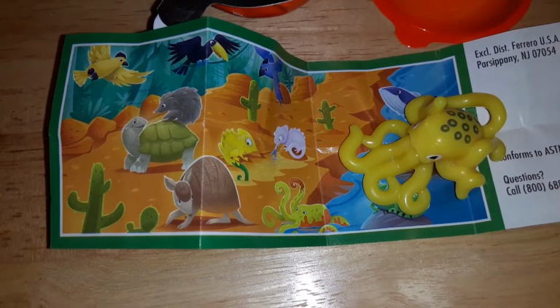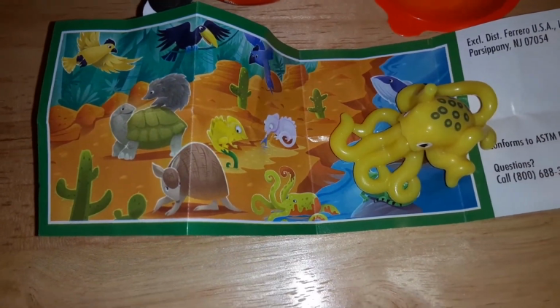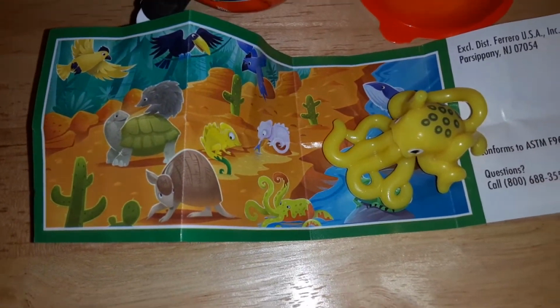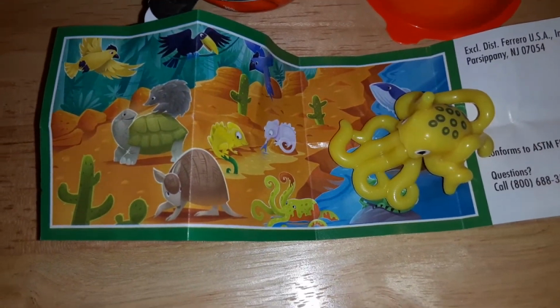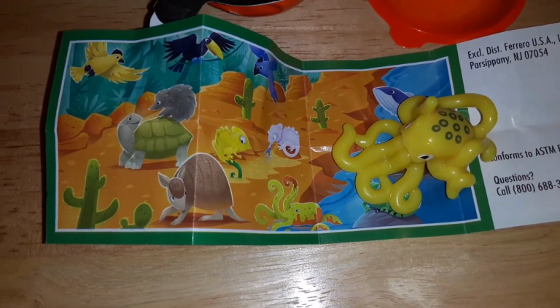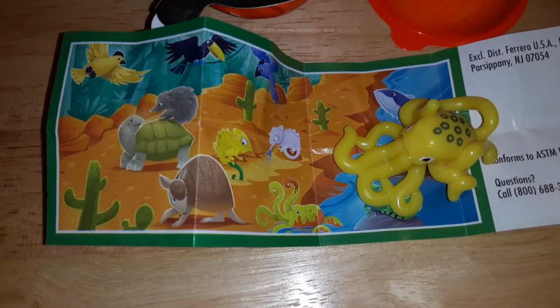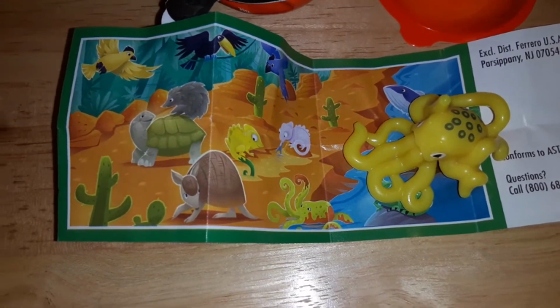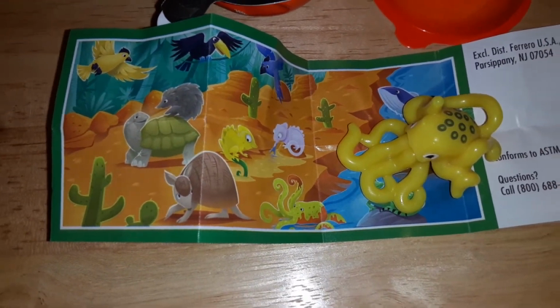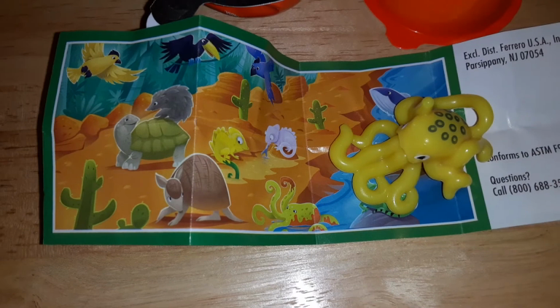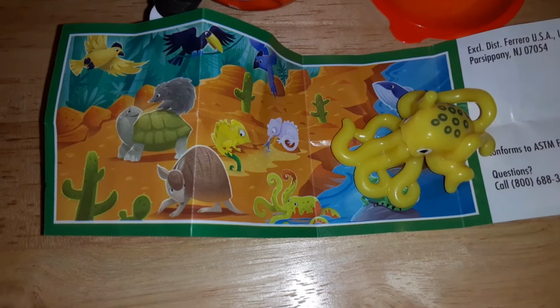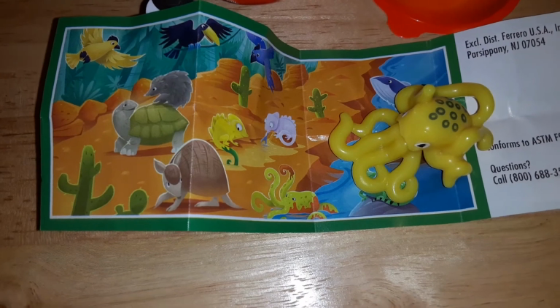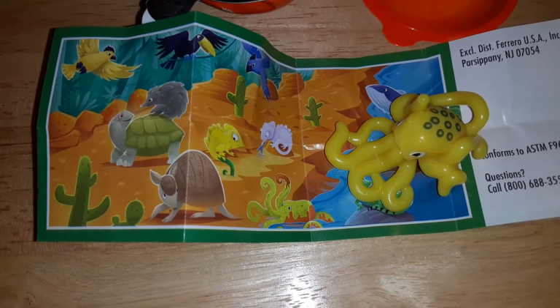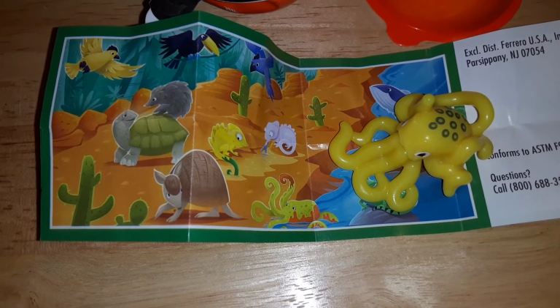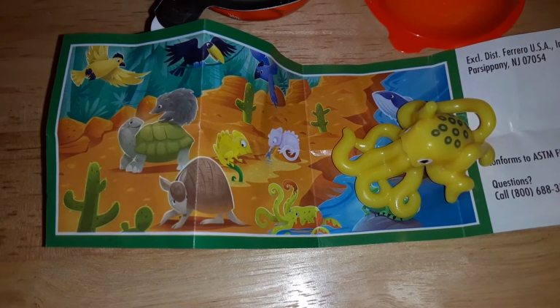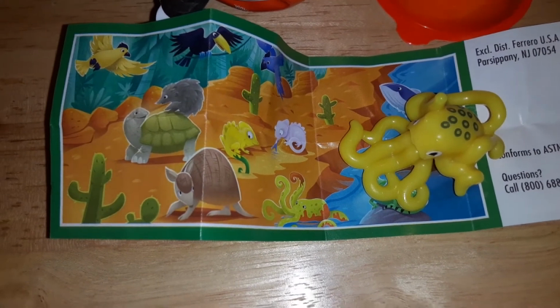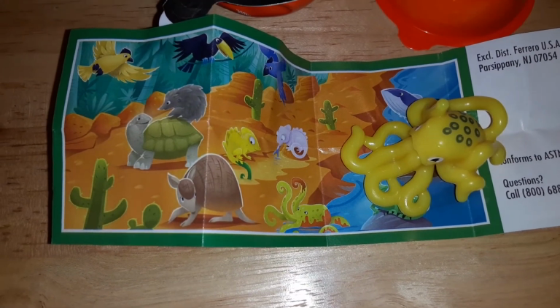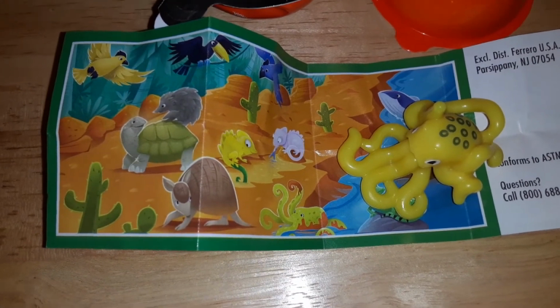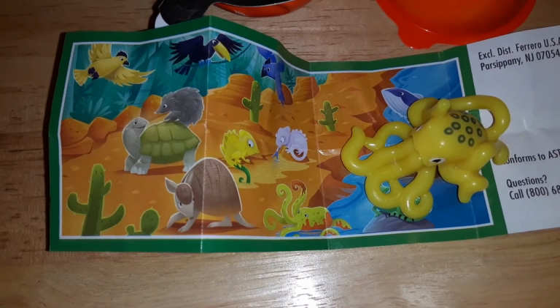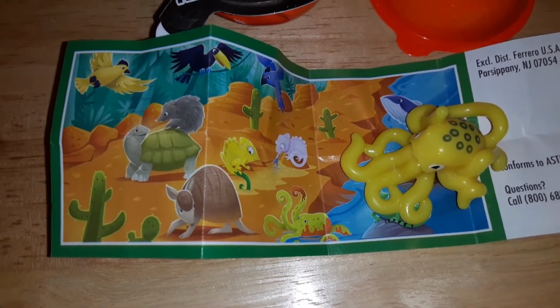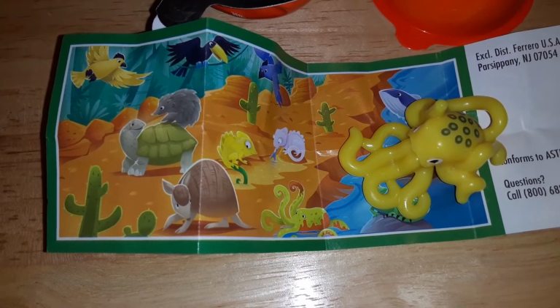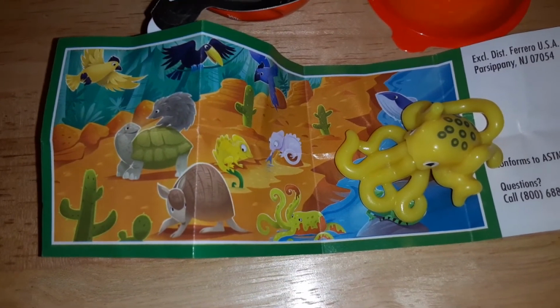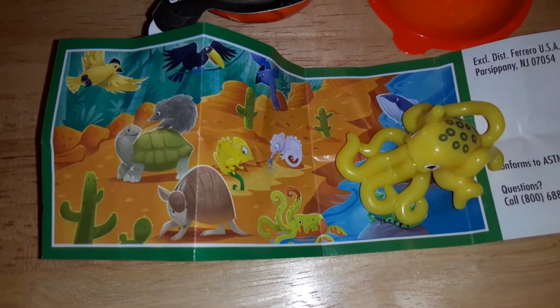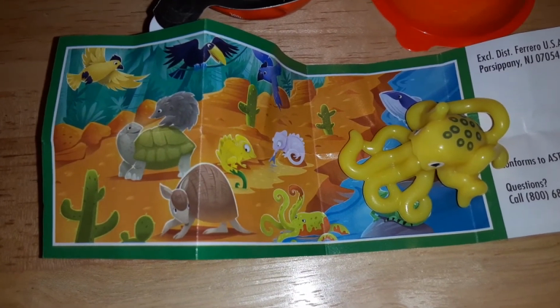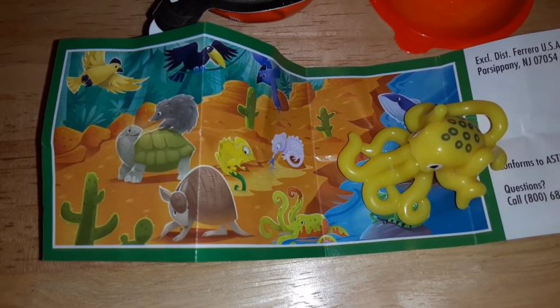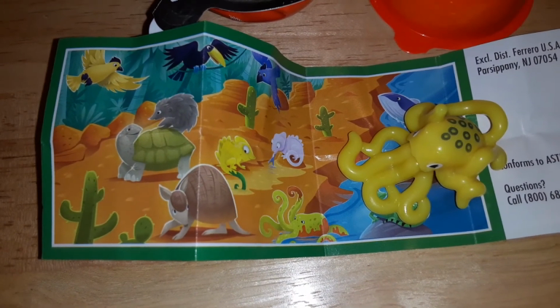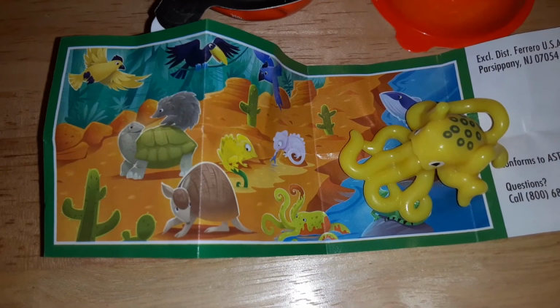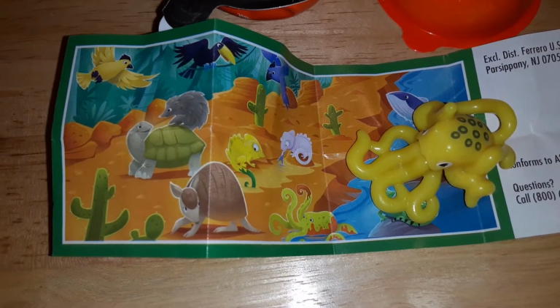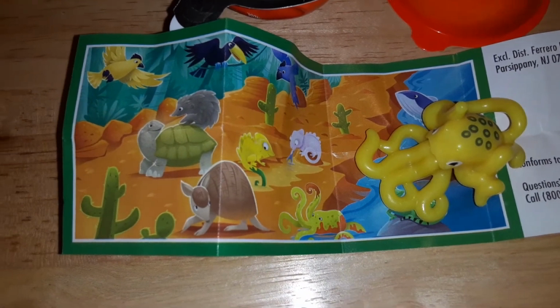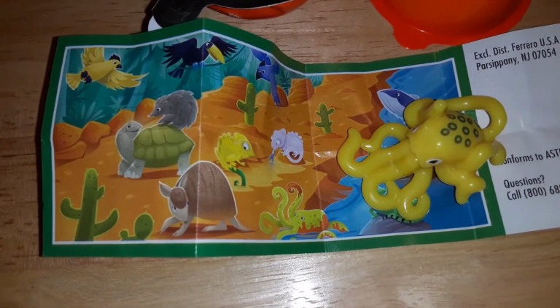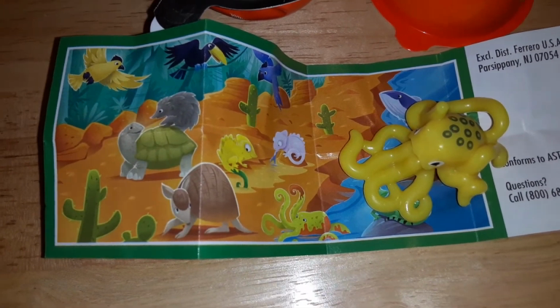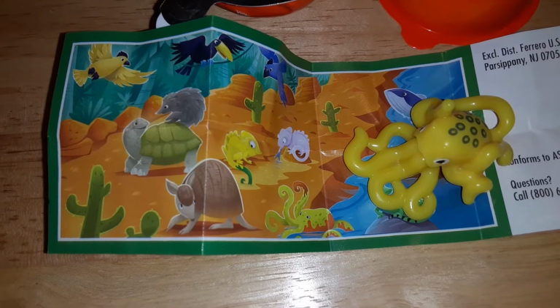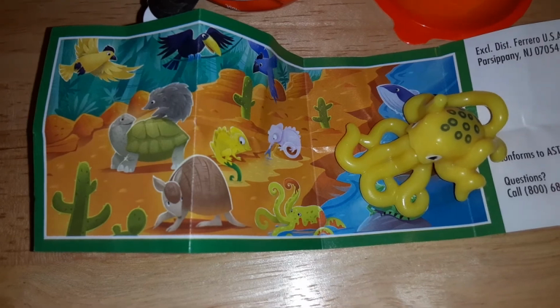They're about $2 at Walmart or your local grocery store — you can usually find them. See you guys later! If you want to, like it and subscribe. I do toy reviews a couple times a month.